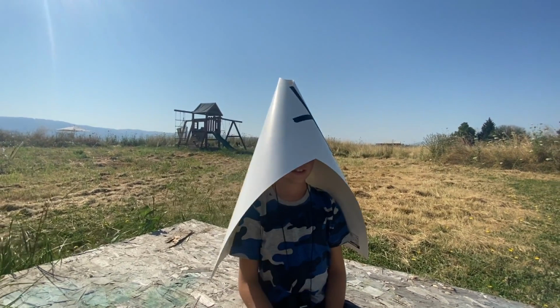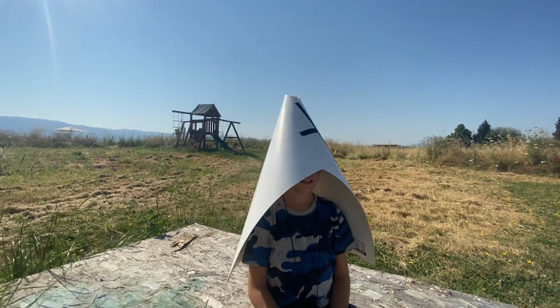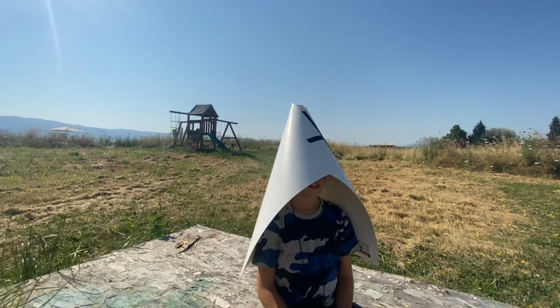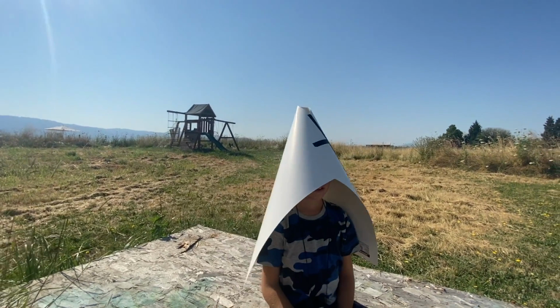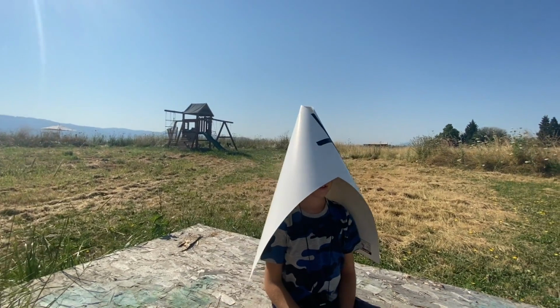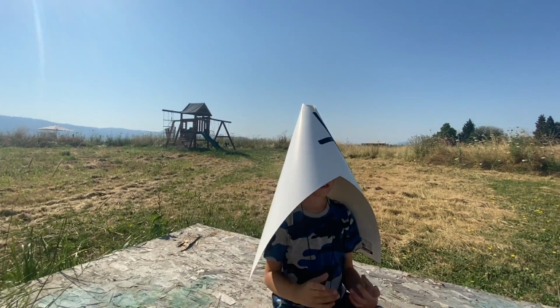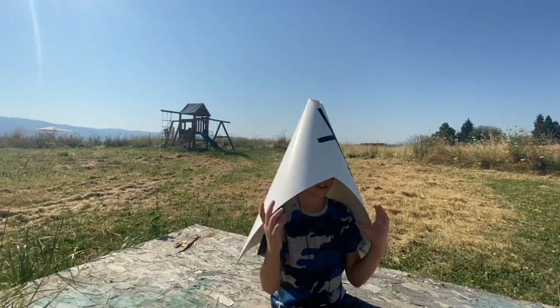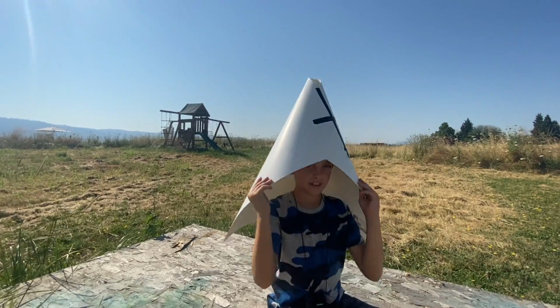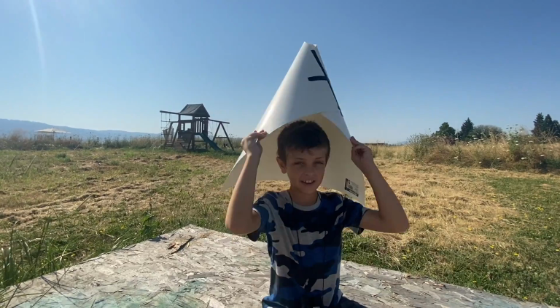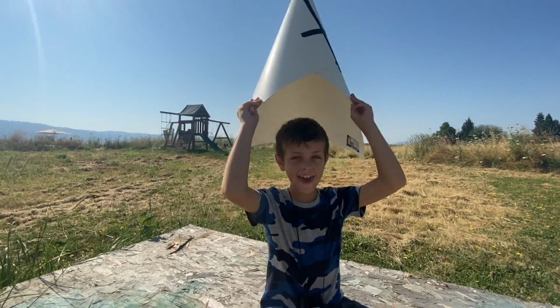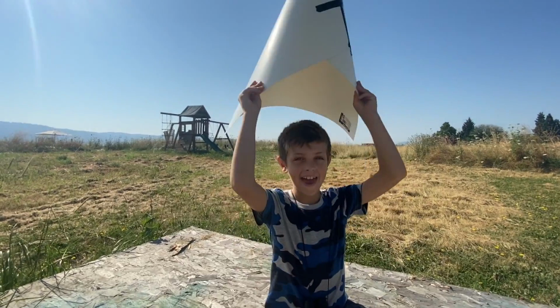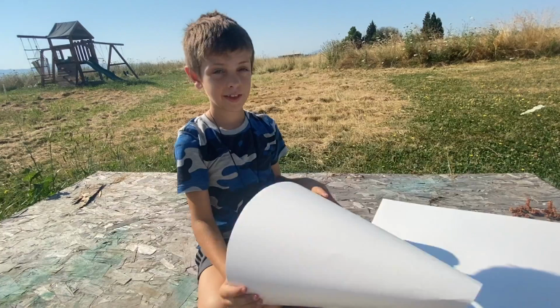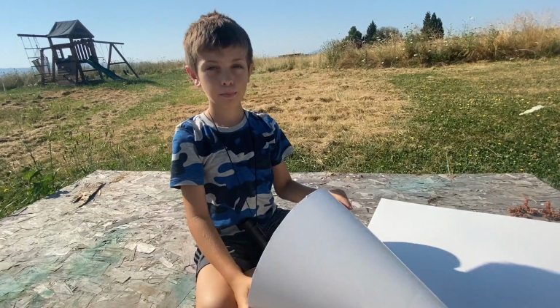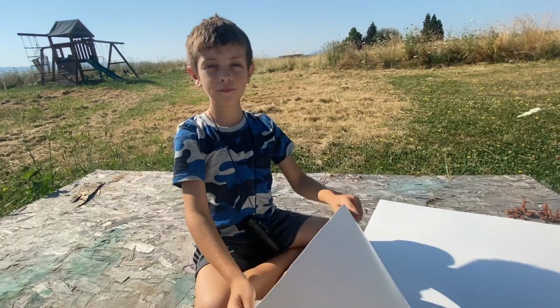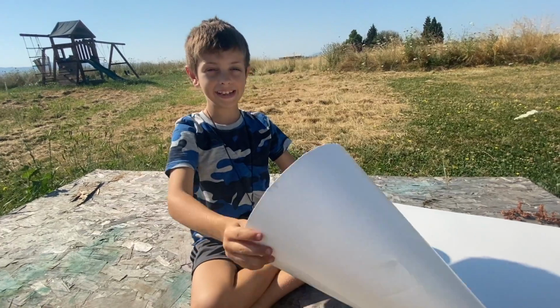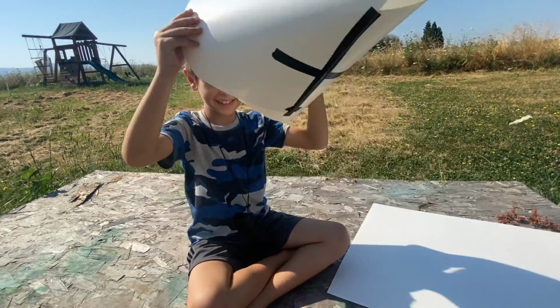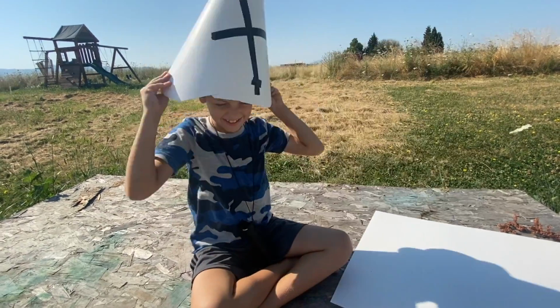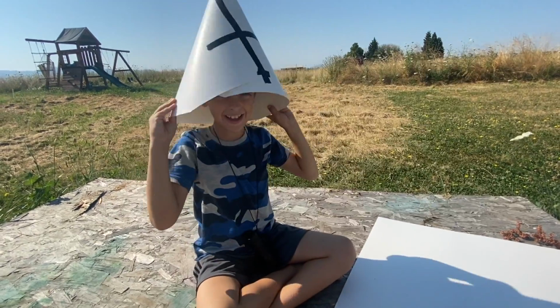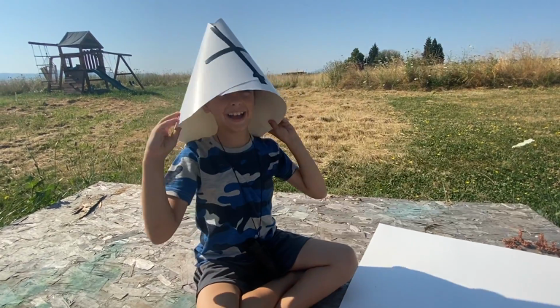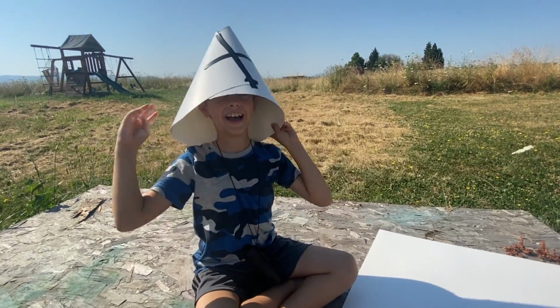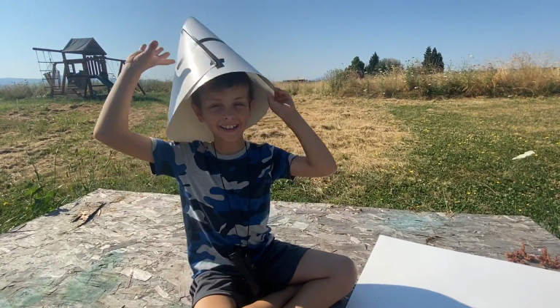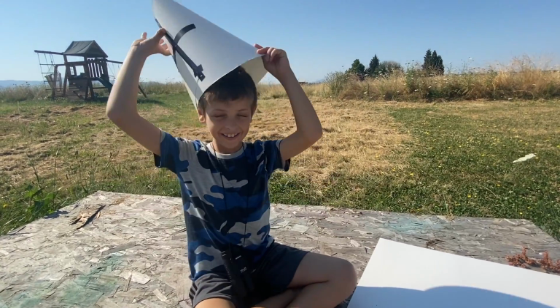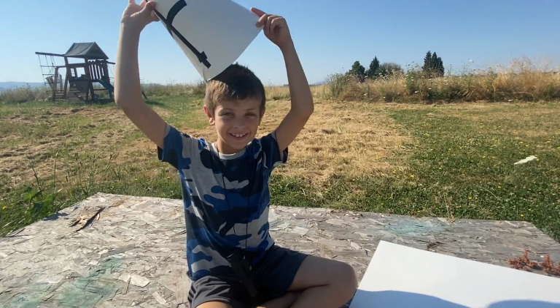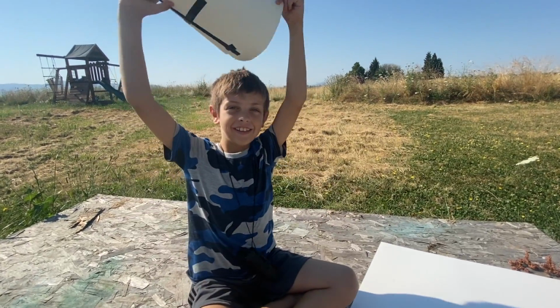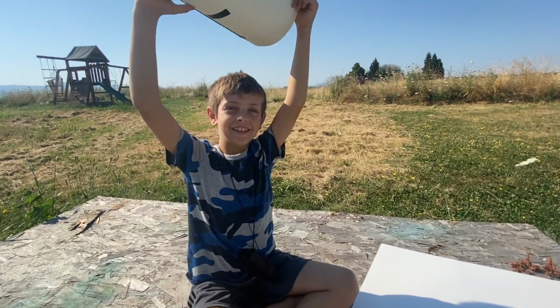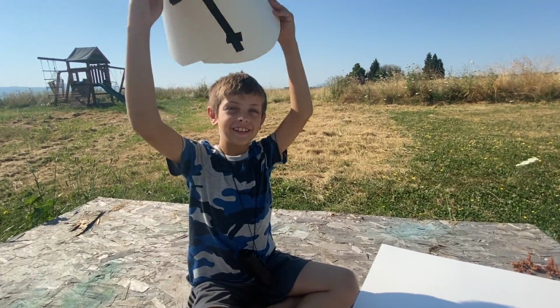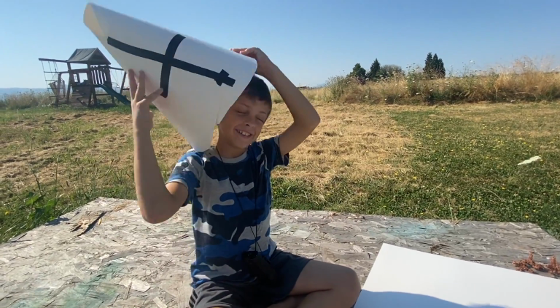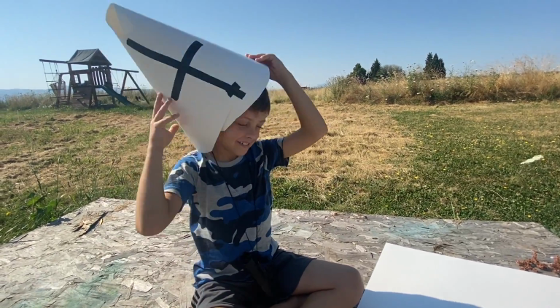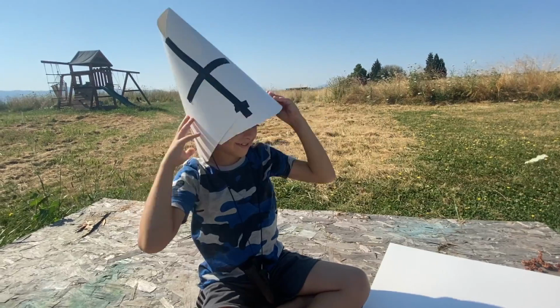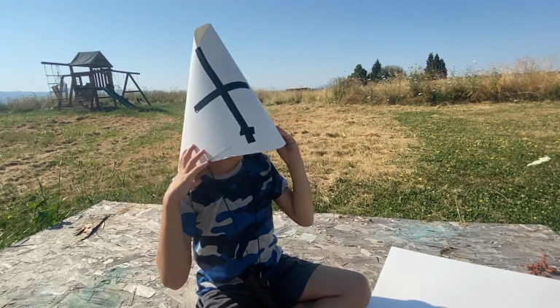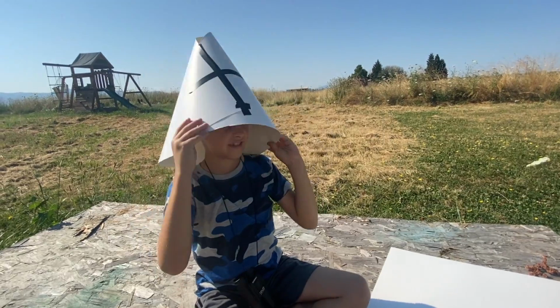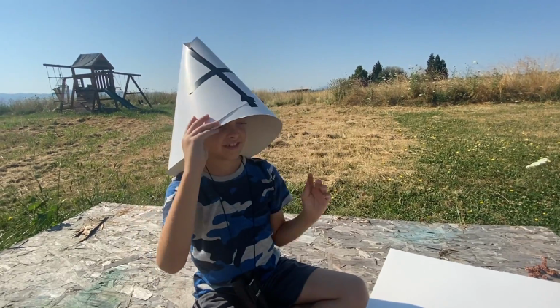Okay, you ready to cut it? Yeah! It looks like you're wearing a giant ice cream cone on your head.